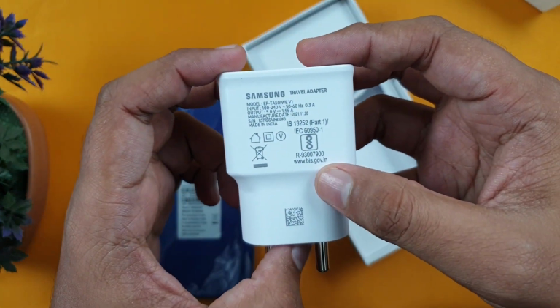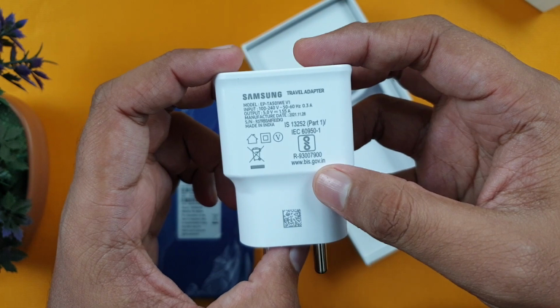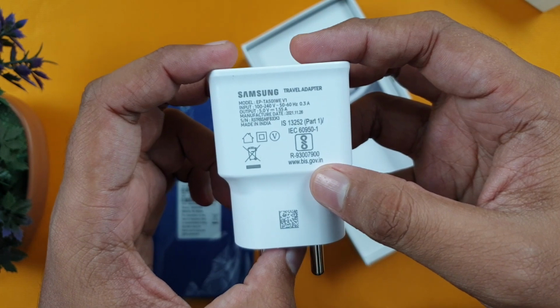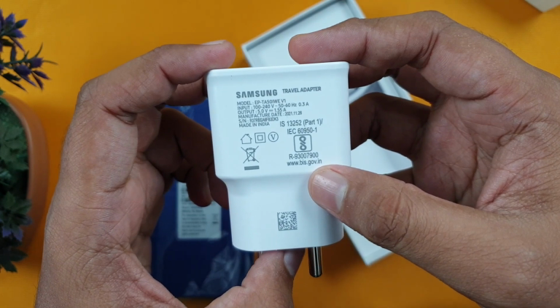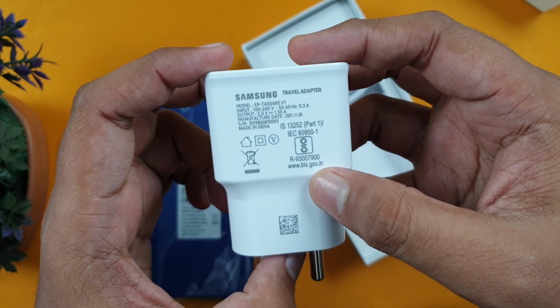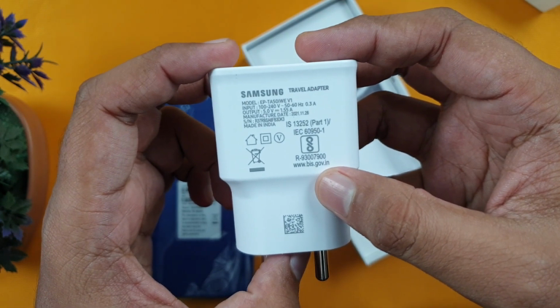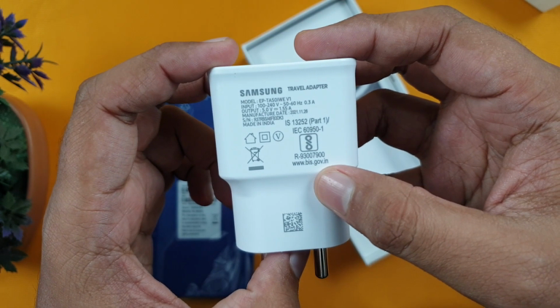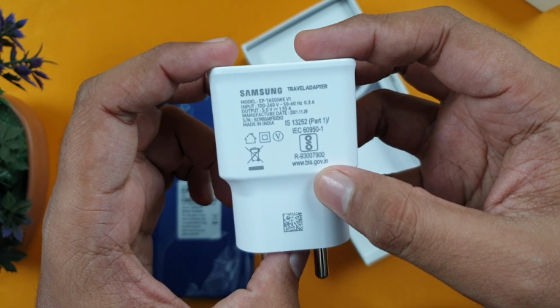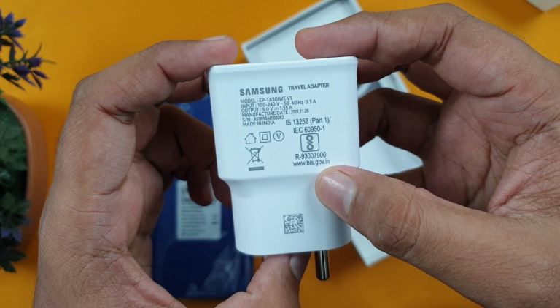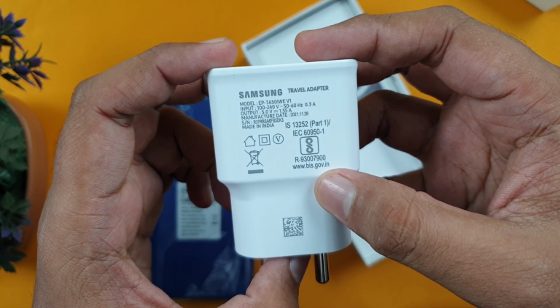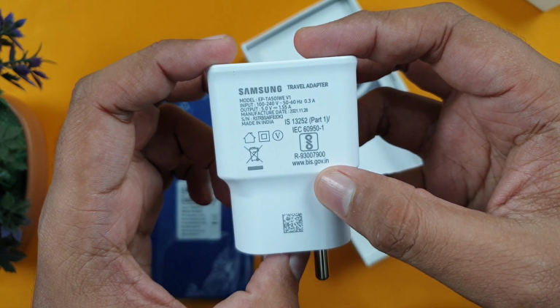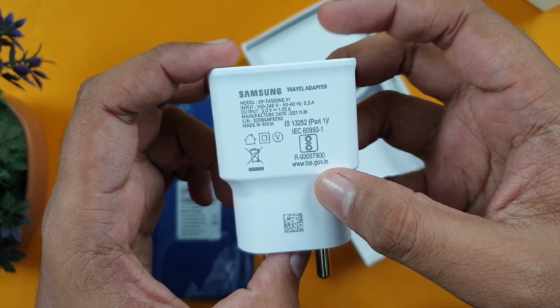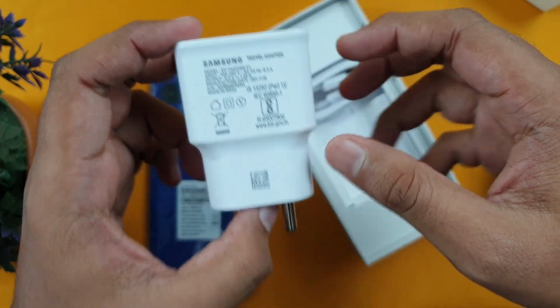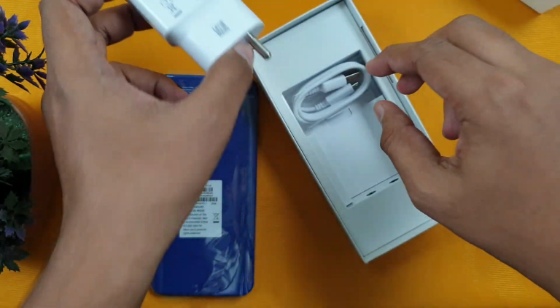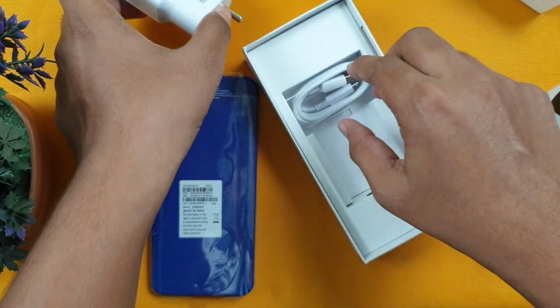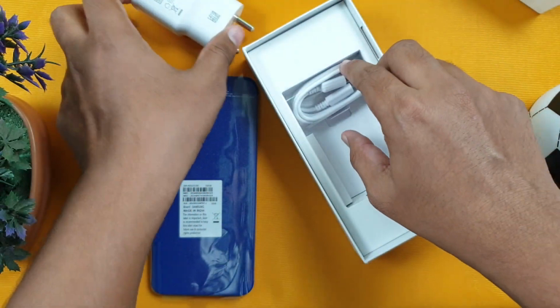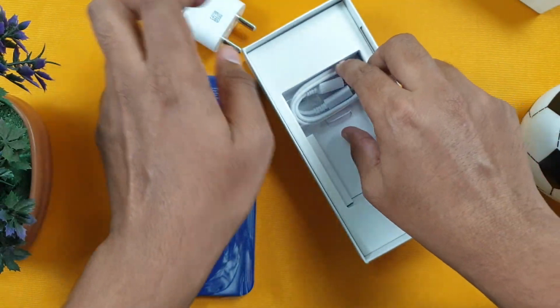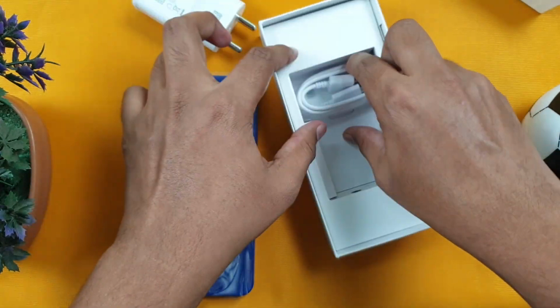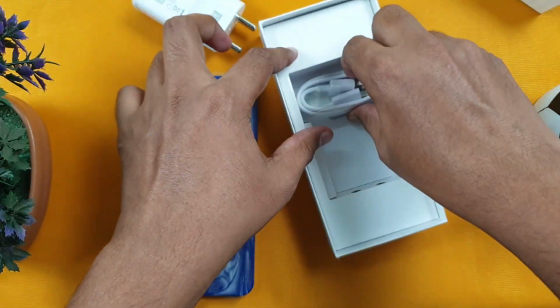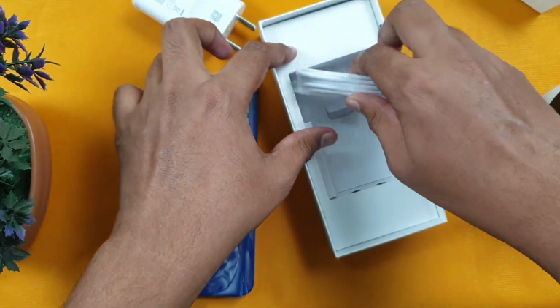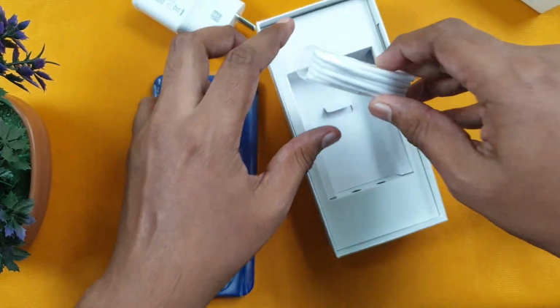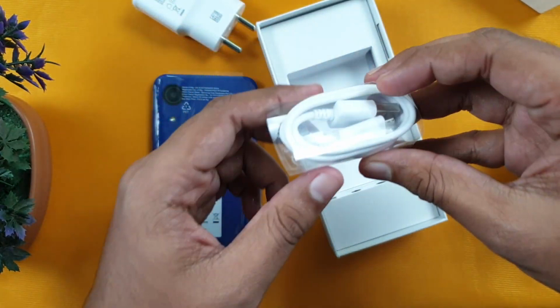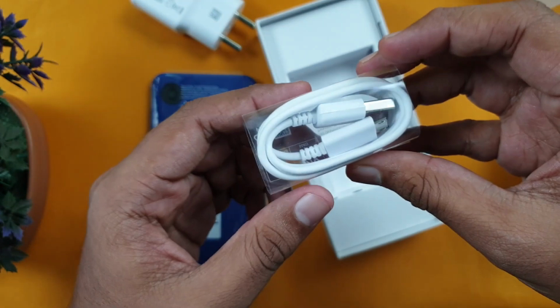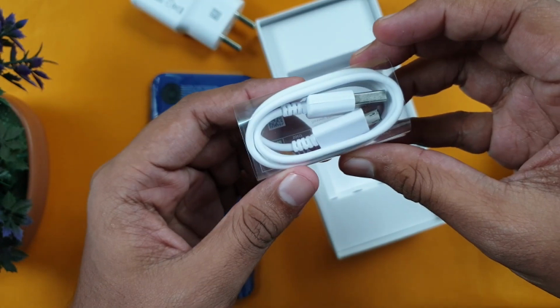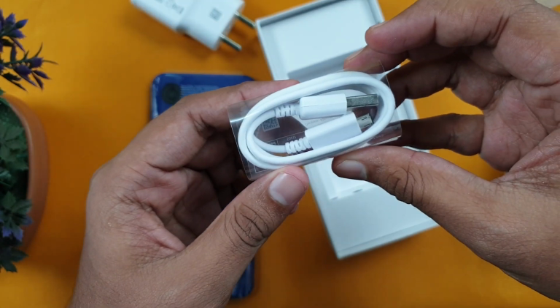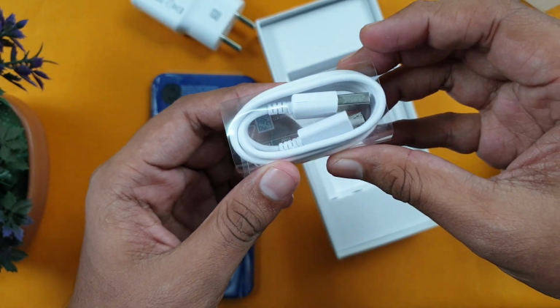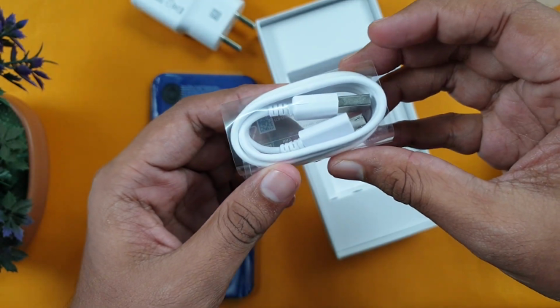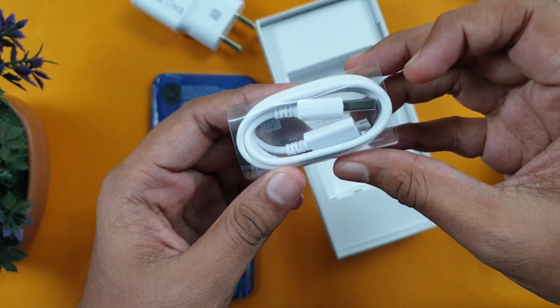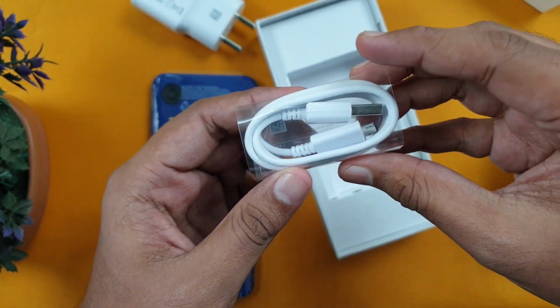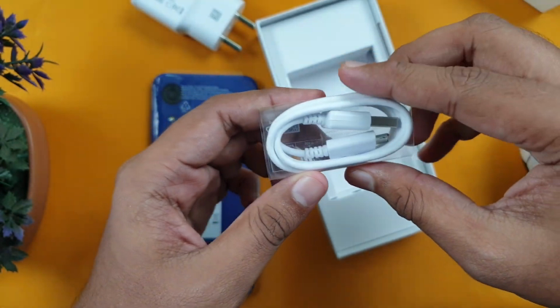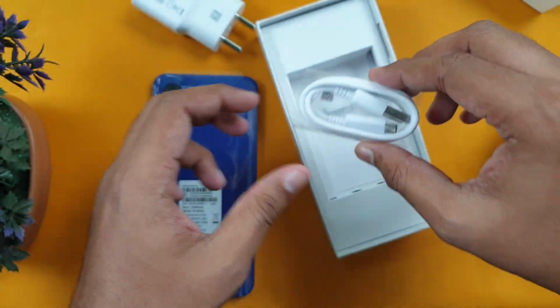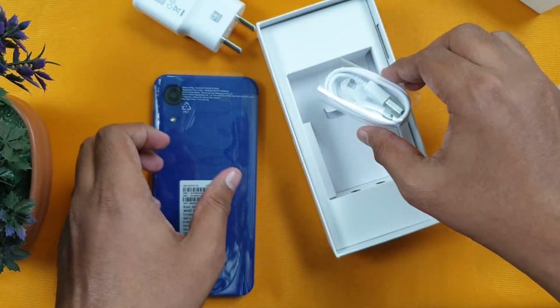Here we have the phone, a charger — it's just a normal charger, not a fast charger — and a micro USB cable.